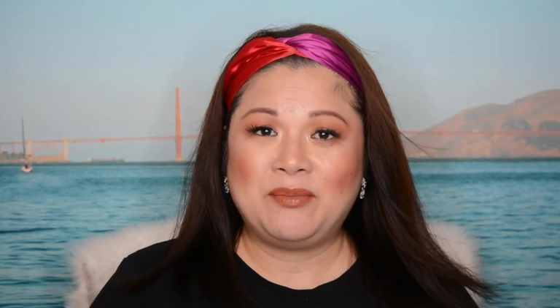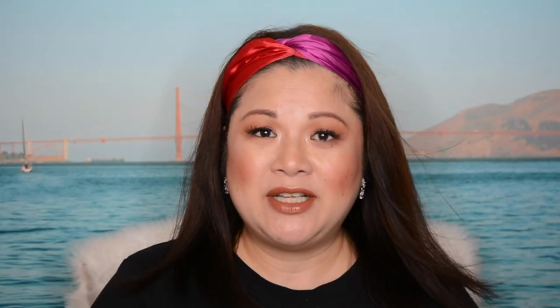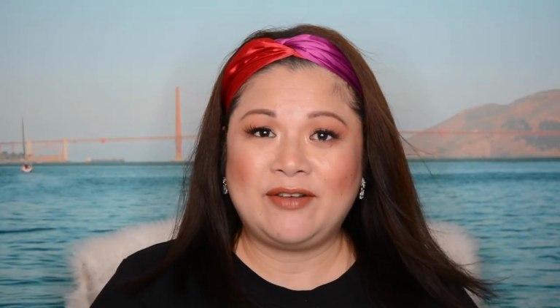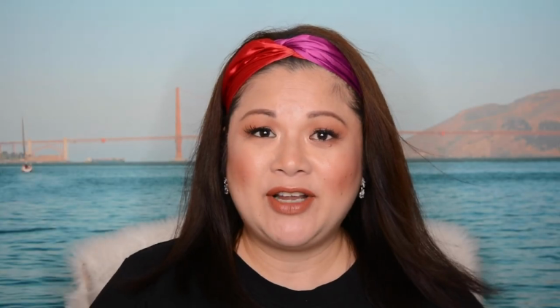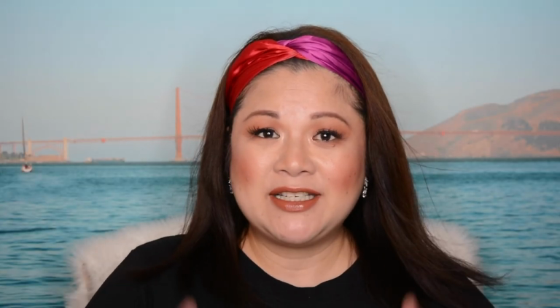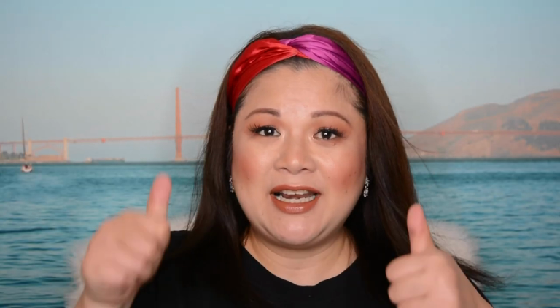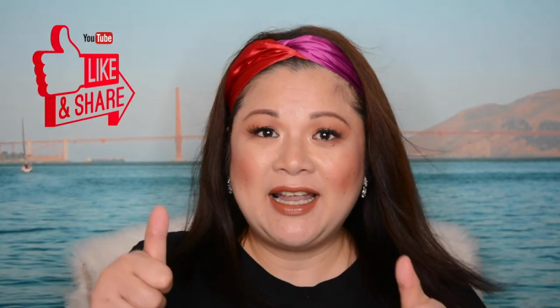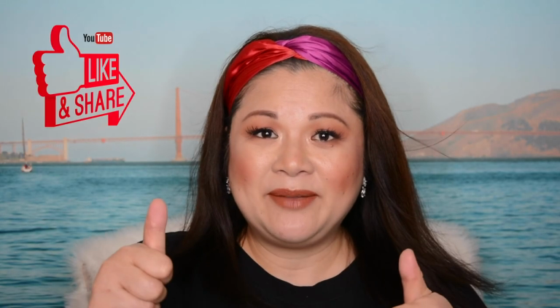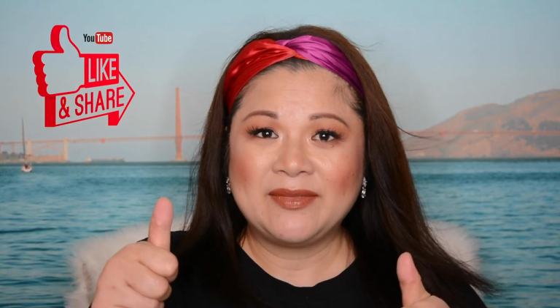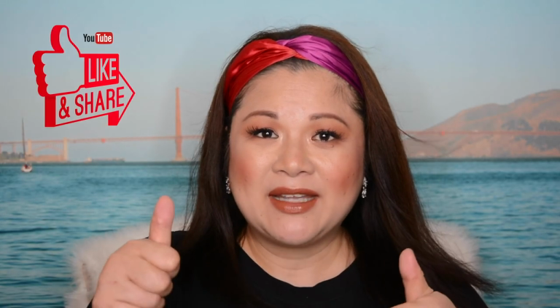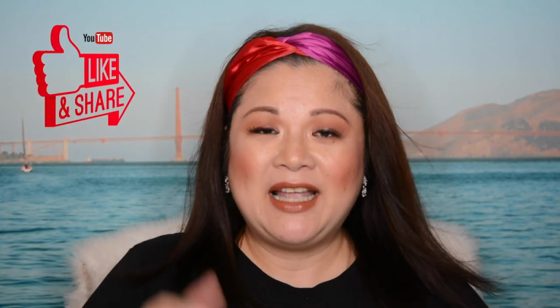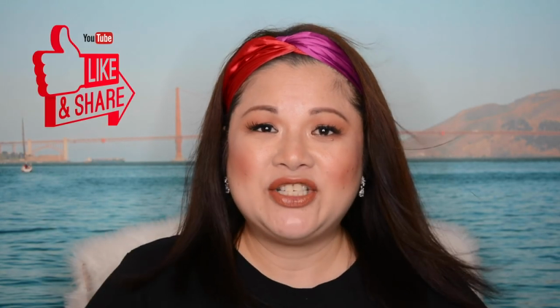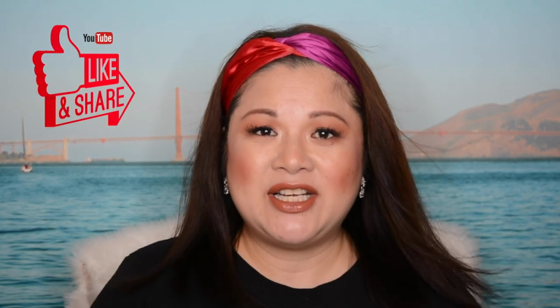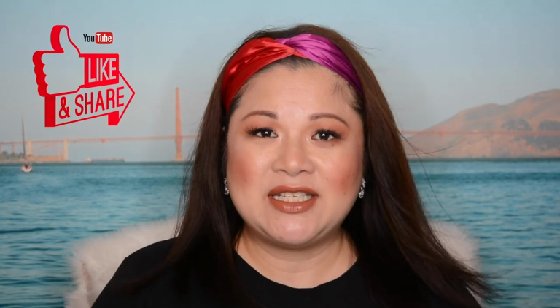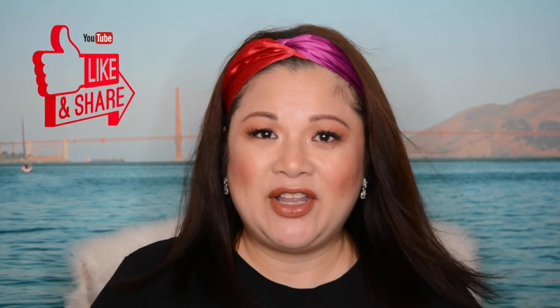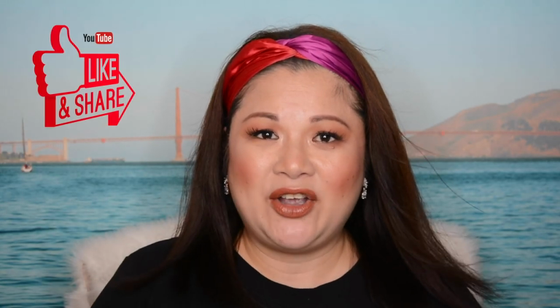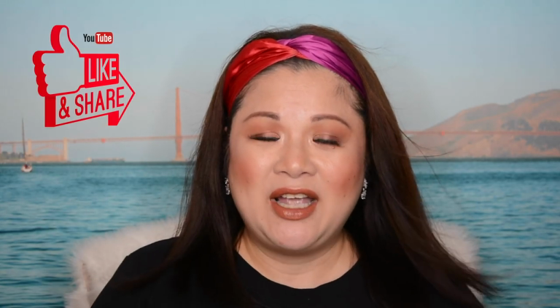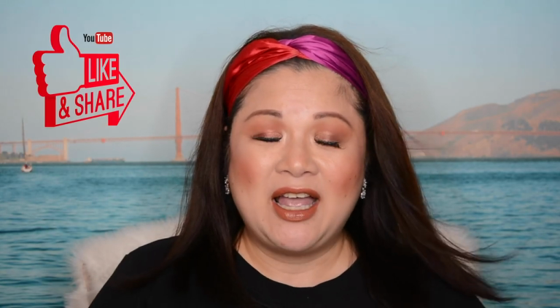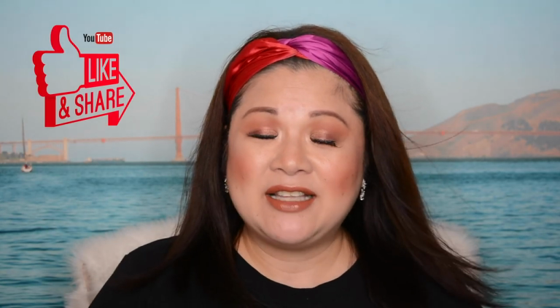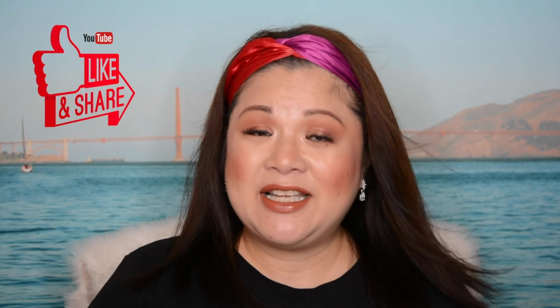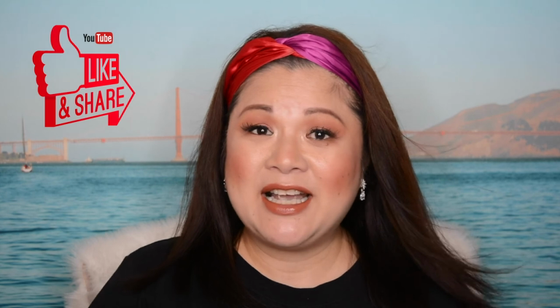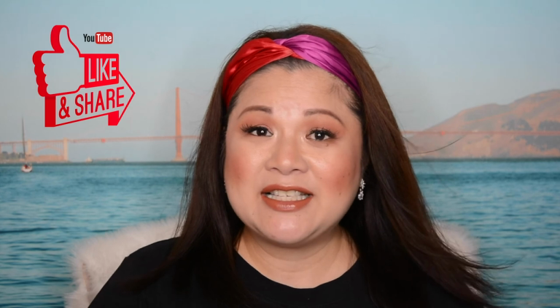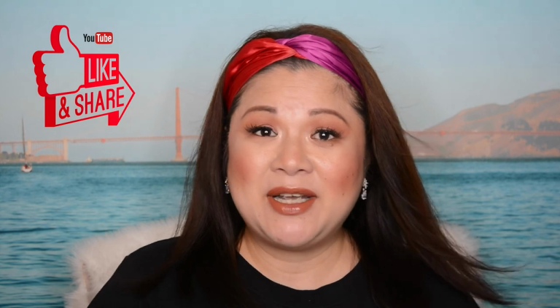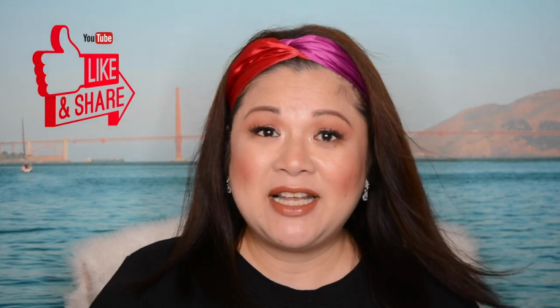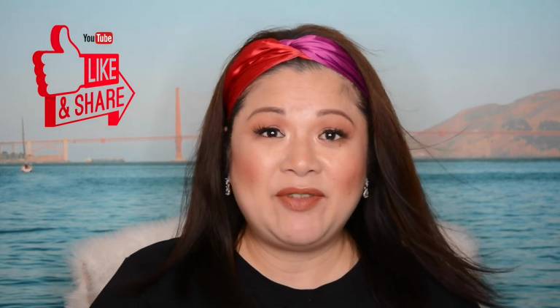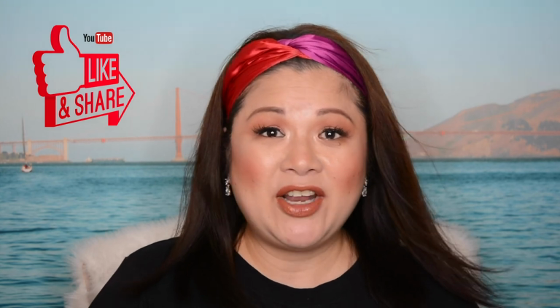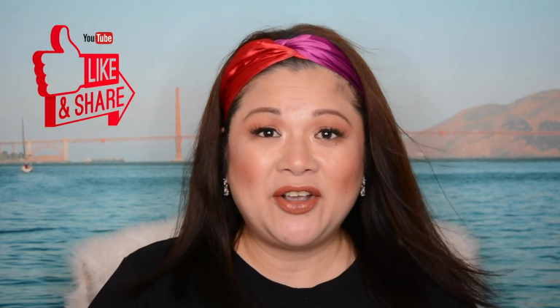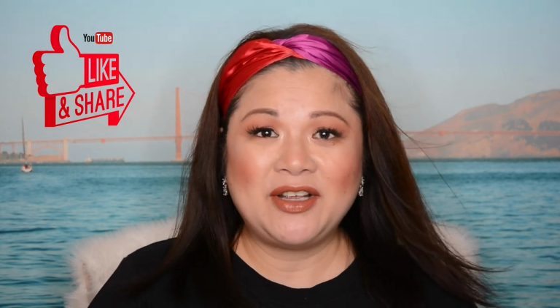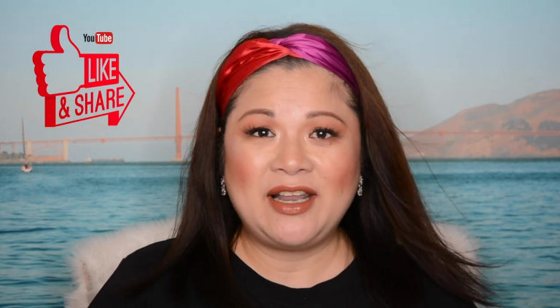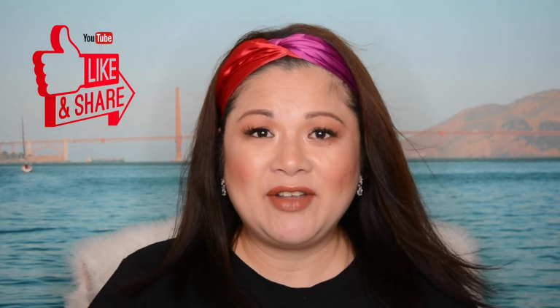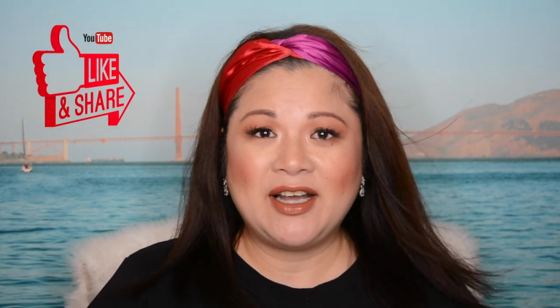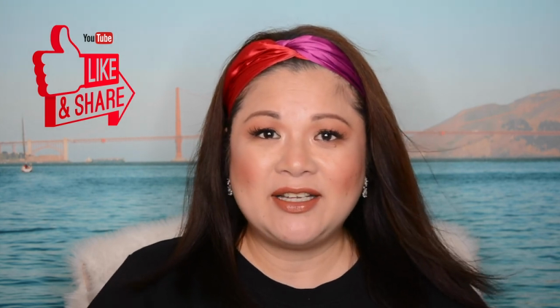Please don't forget to like and share this video. I'll see you guys on my next video. Love you guys.